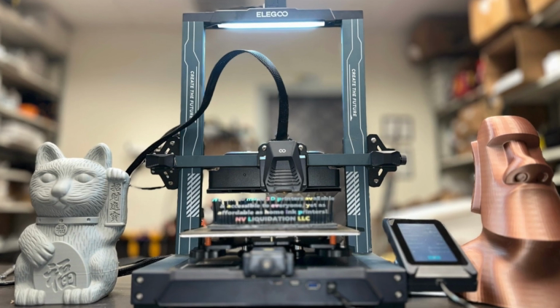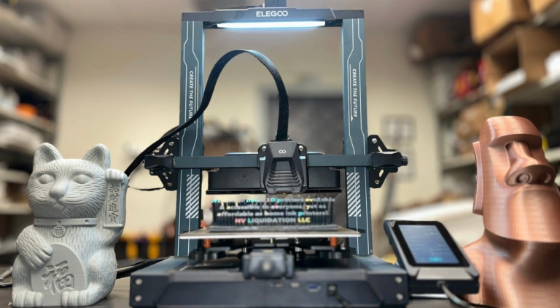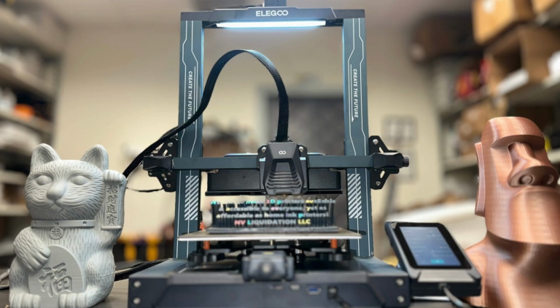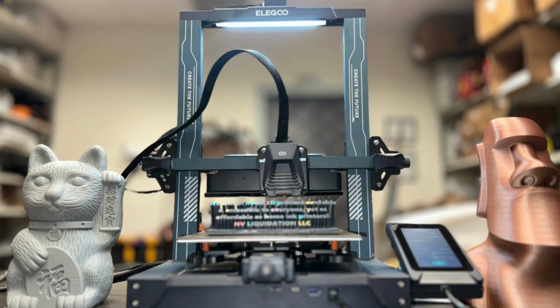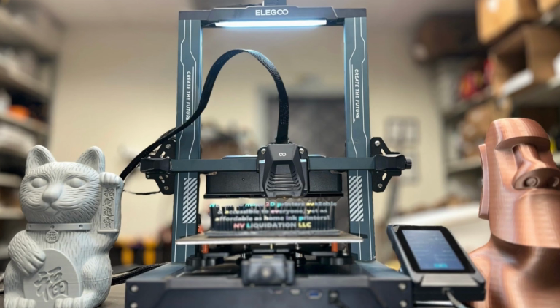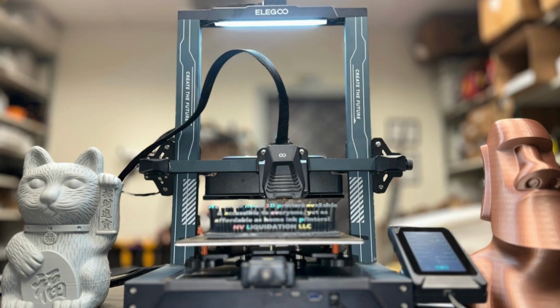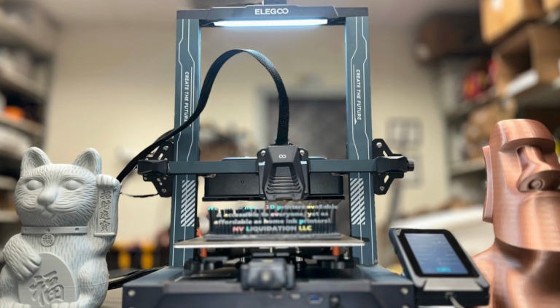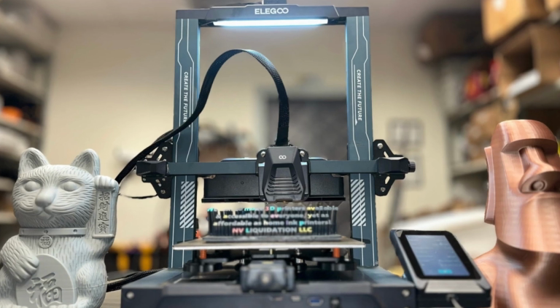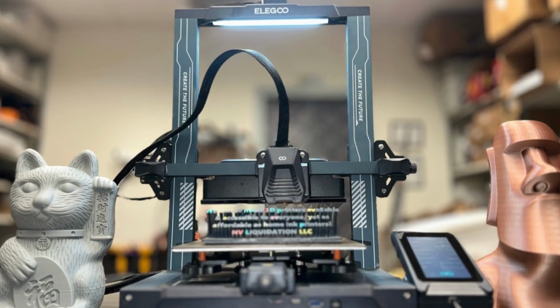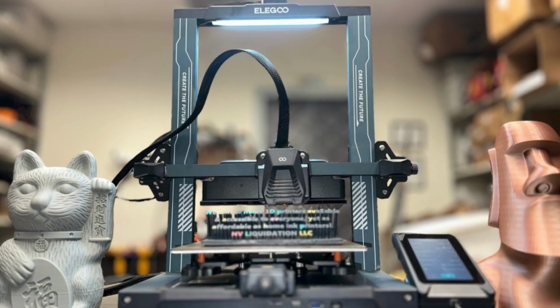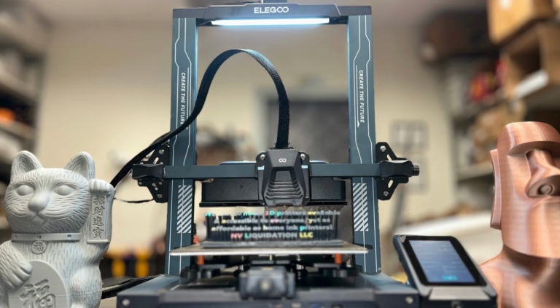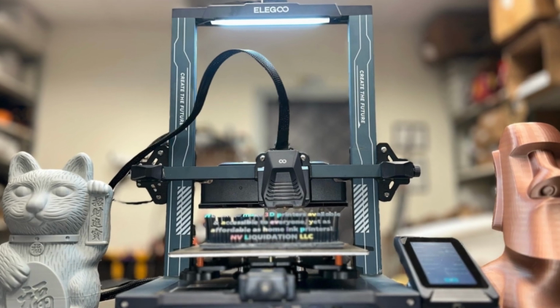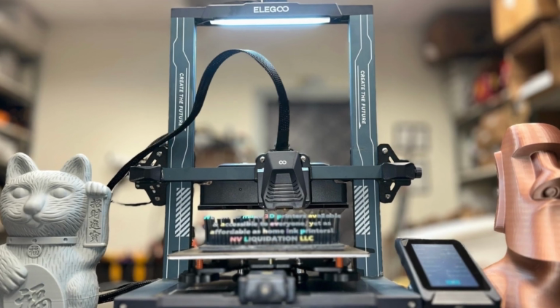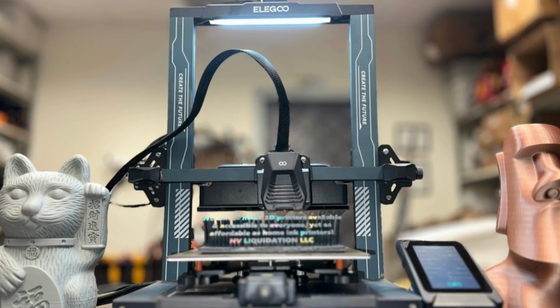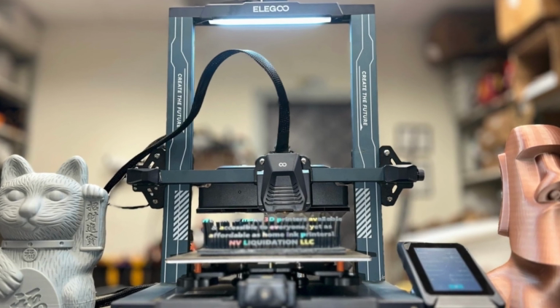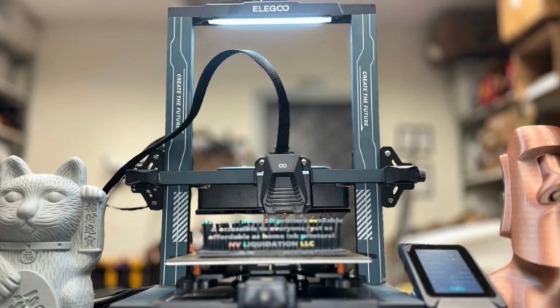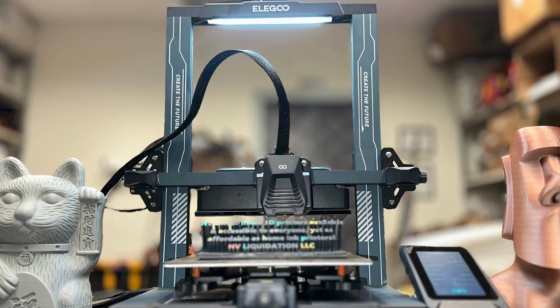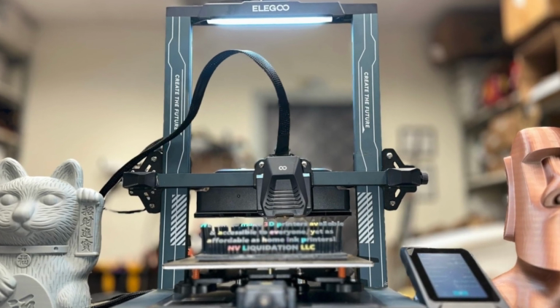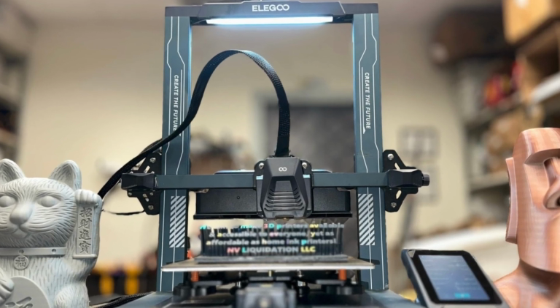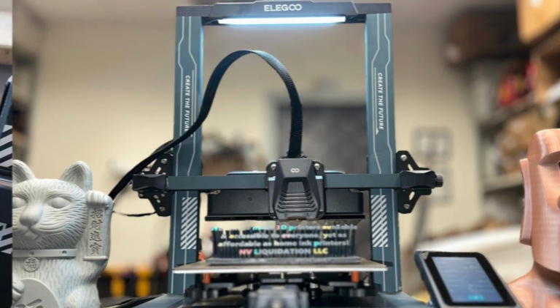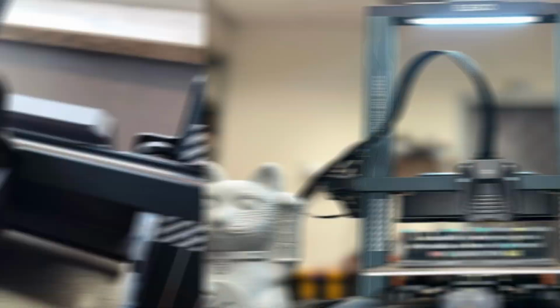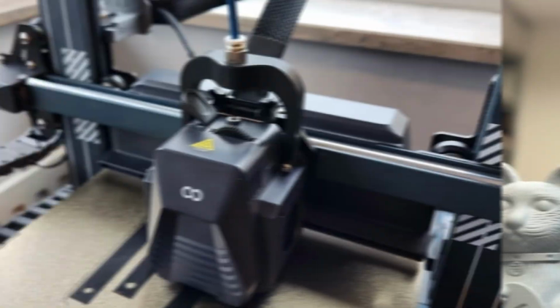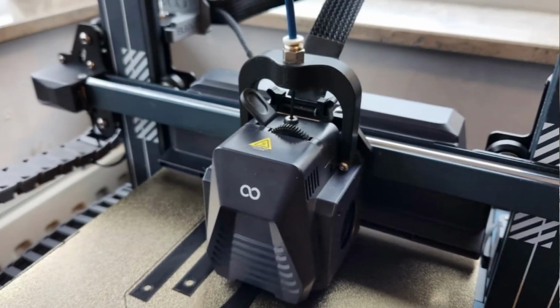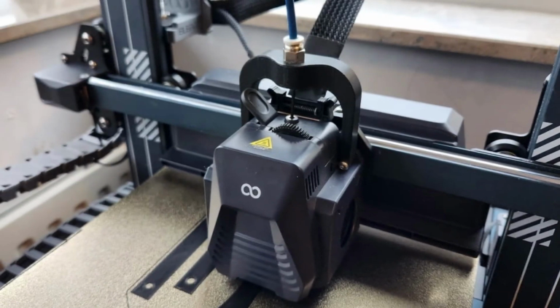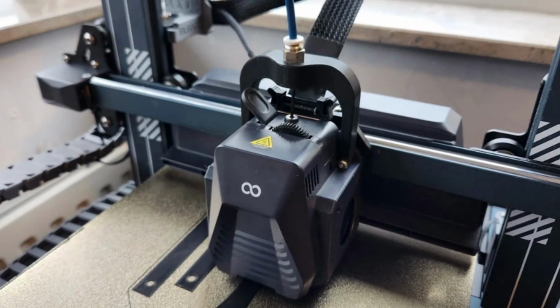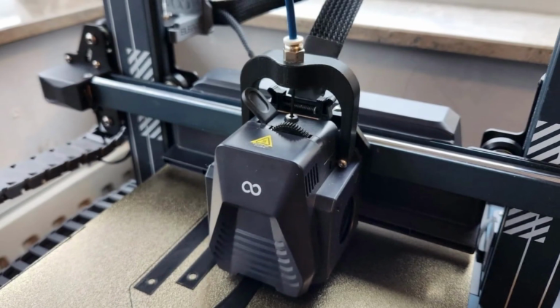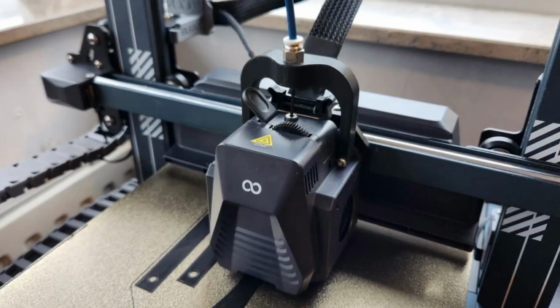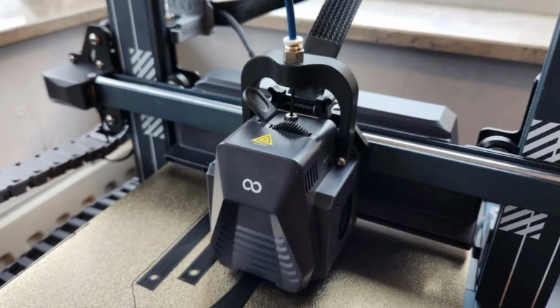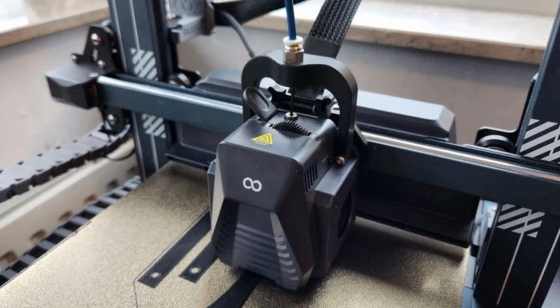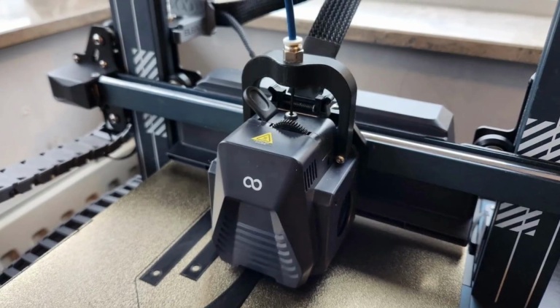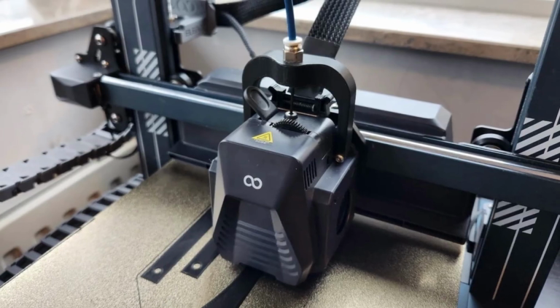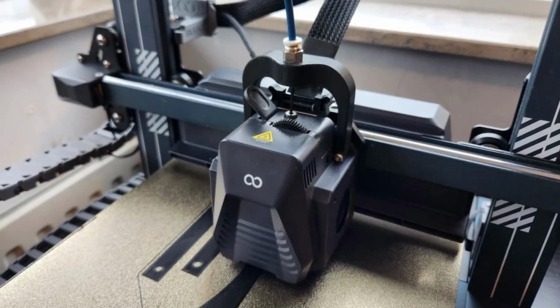Whether you're running a small print farm, selling Etsy products, or just pushing big creative builds, this printer is made to keep up with you effortlessly. If you've outgrown basic budget printers and want a powerhouse without overspending, this is the upgrade you've been waiting for.